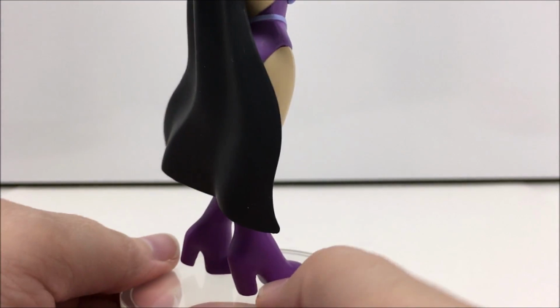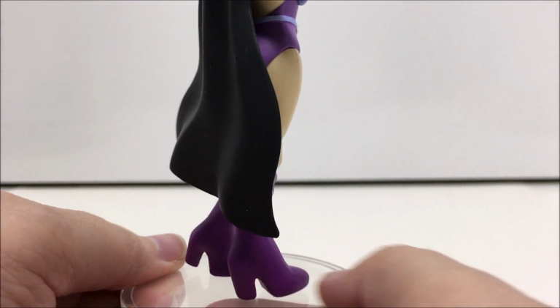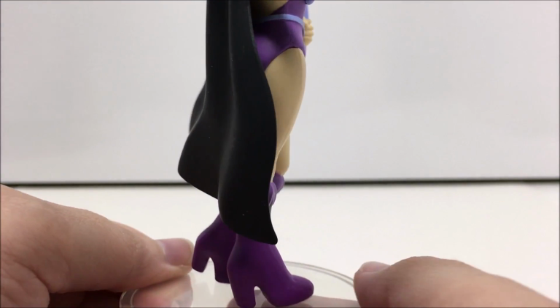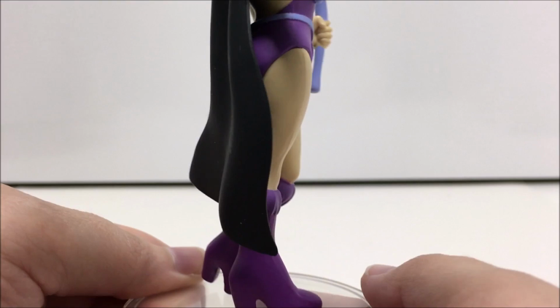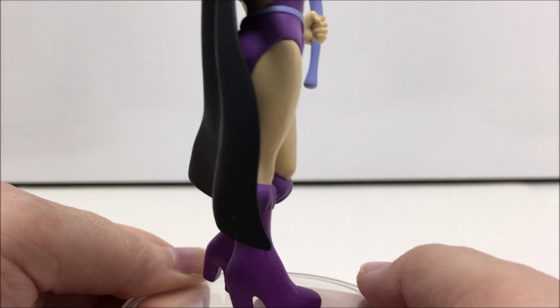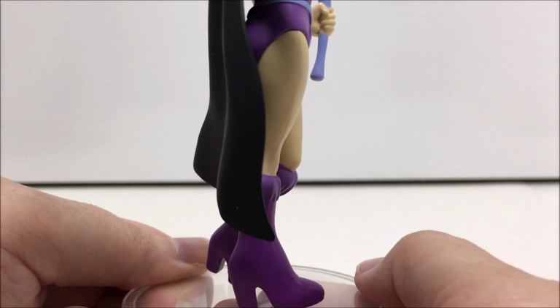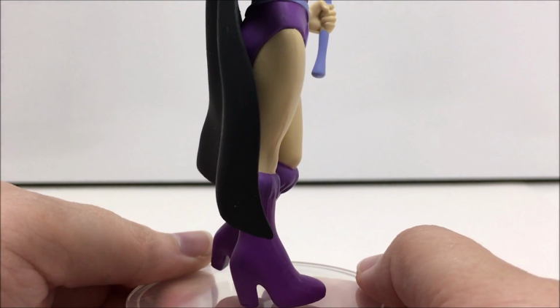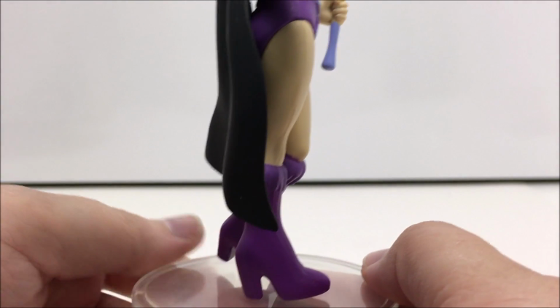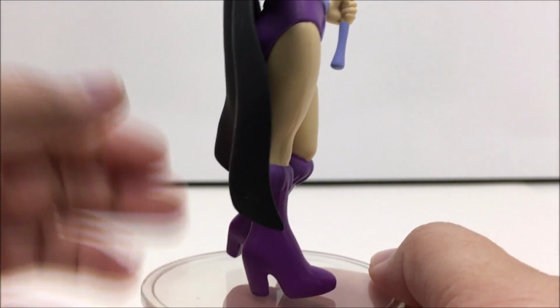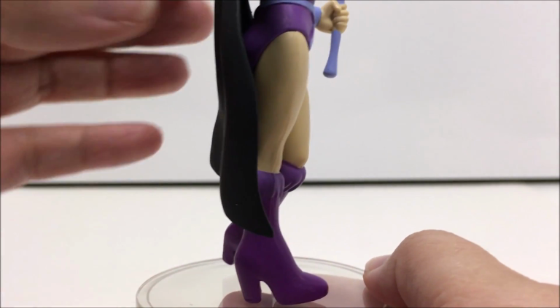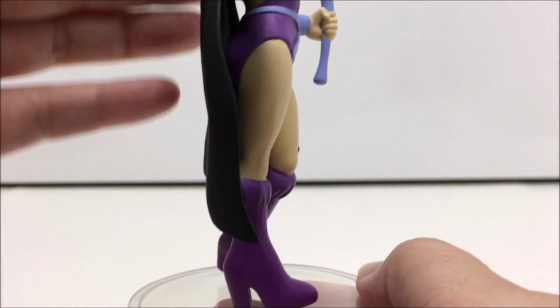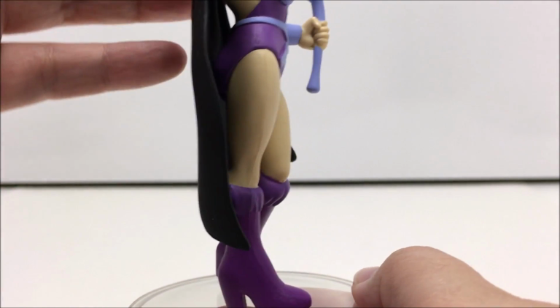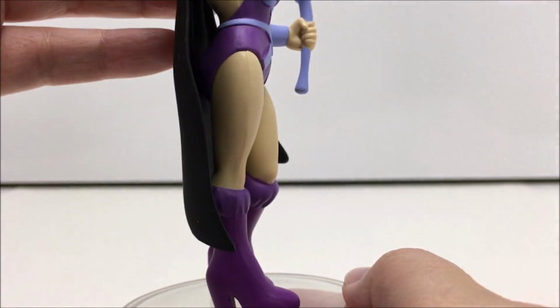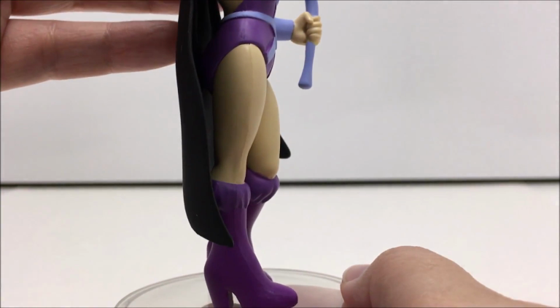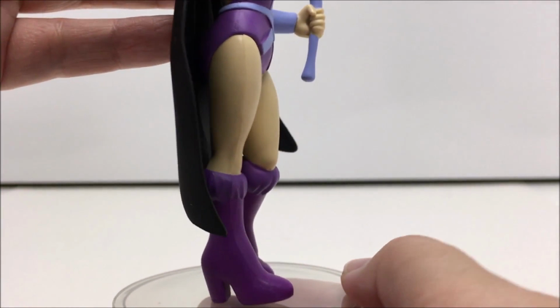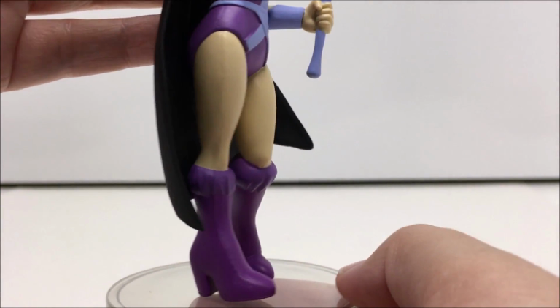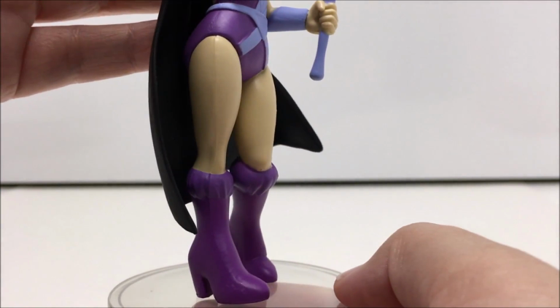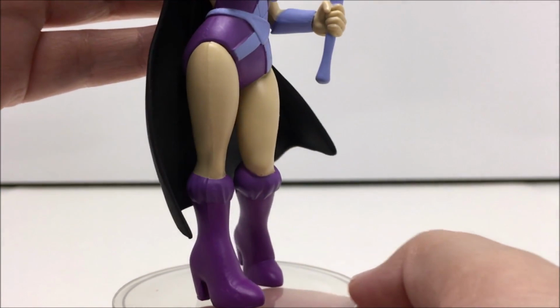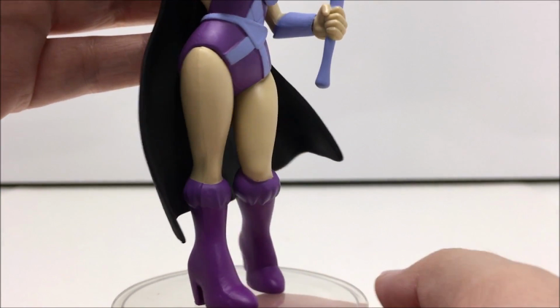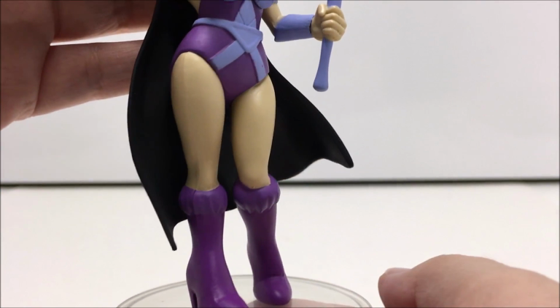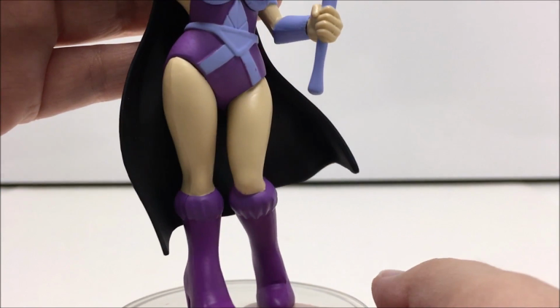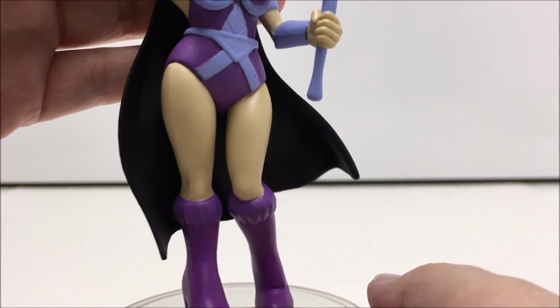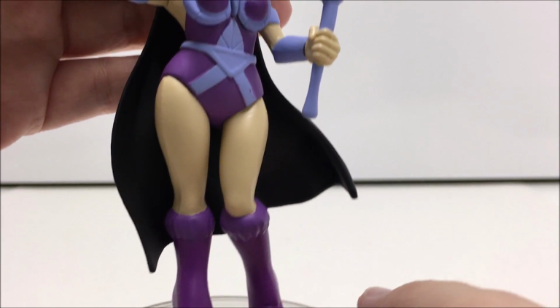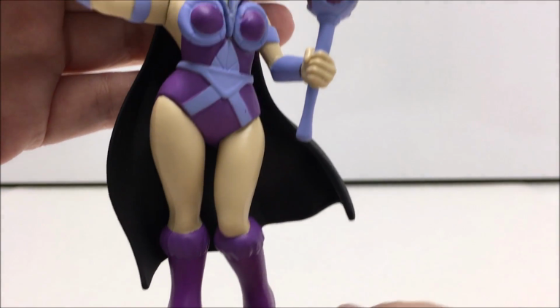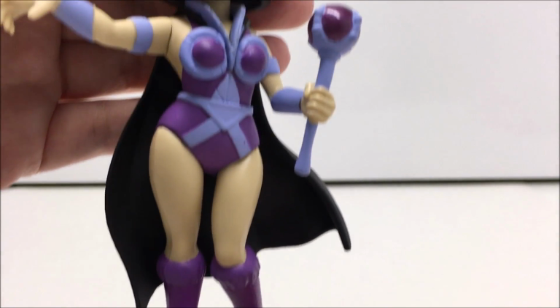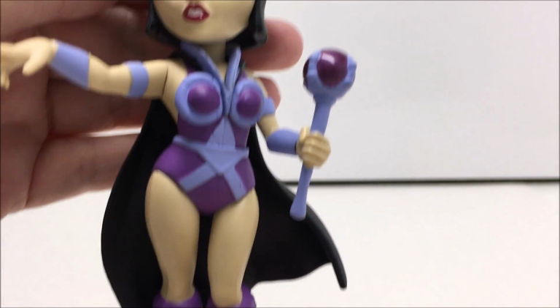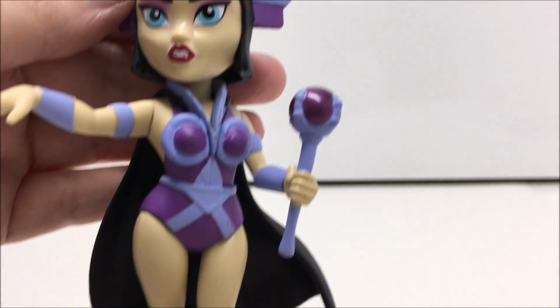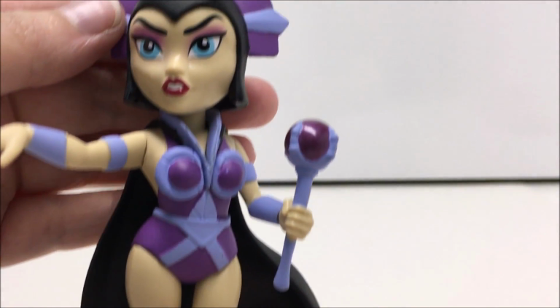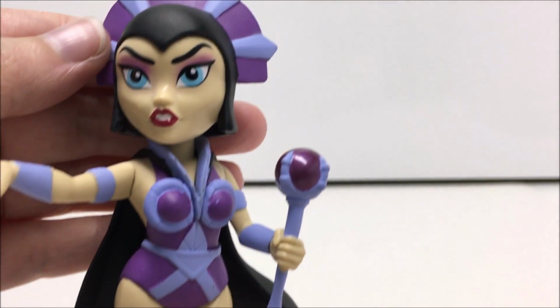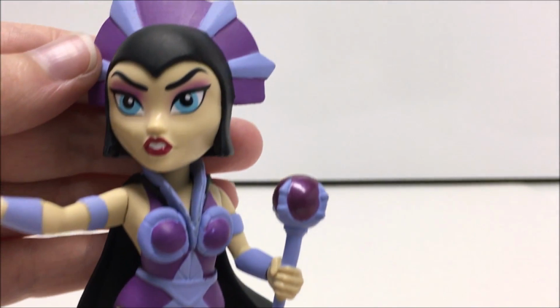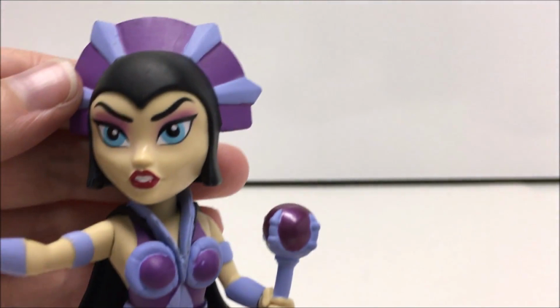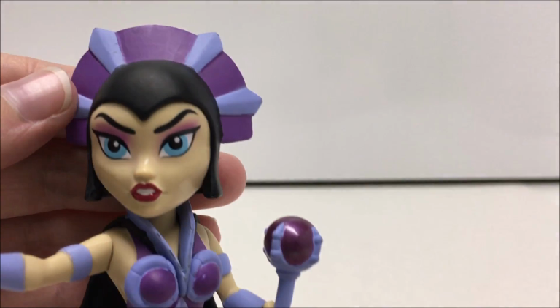If you're a fan of Funko products, or you just want some Masters of the Universe to decorate your desk or shelf, then this statue is a nice choice.